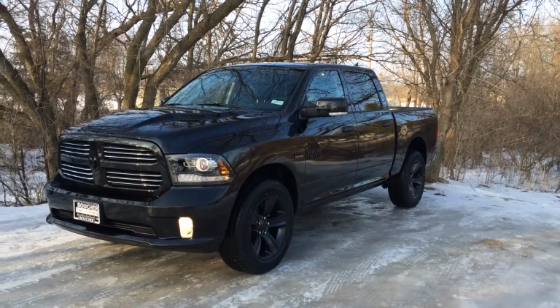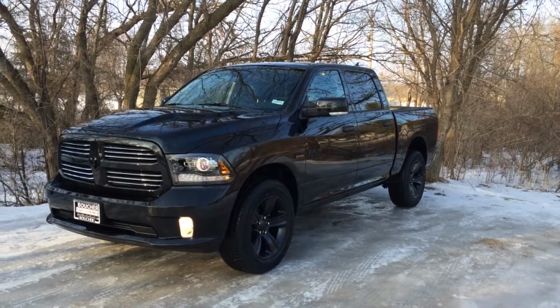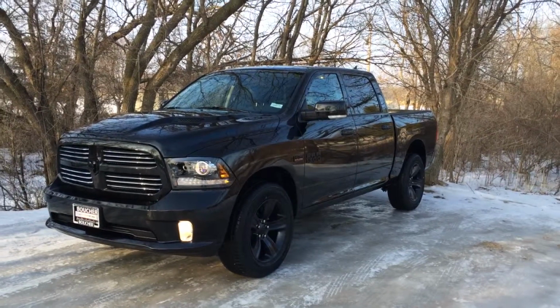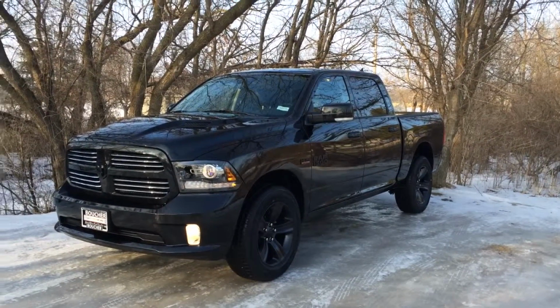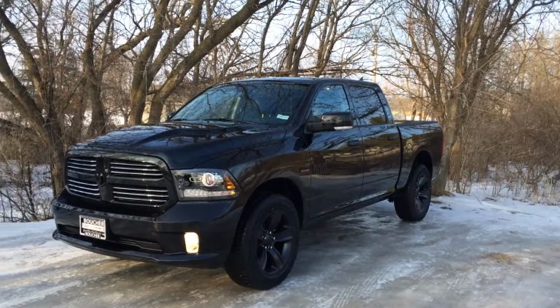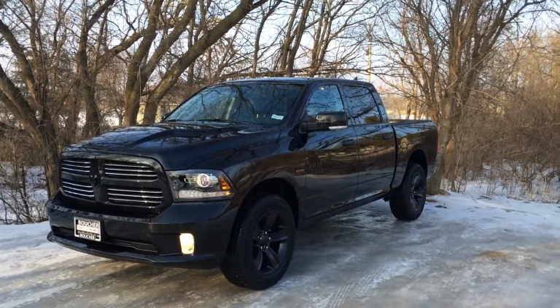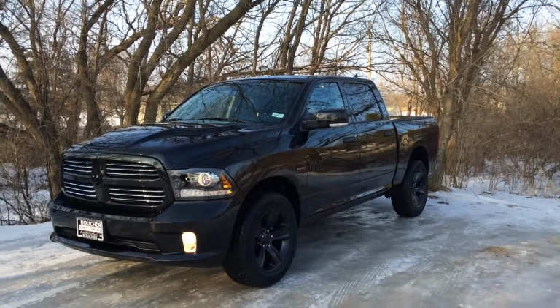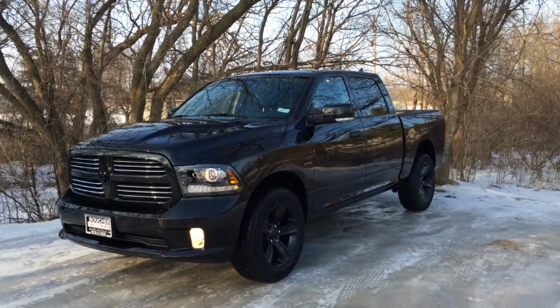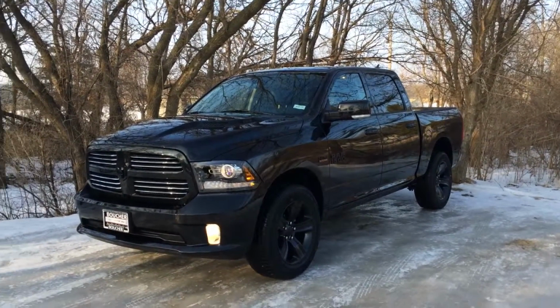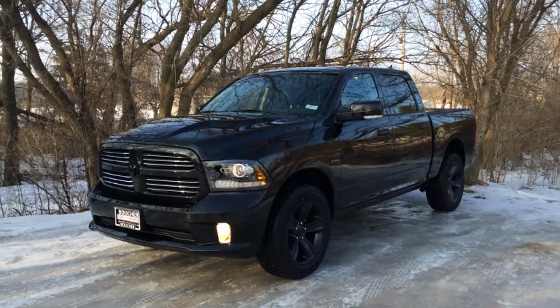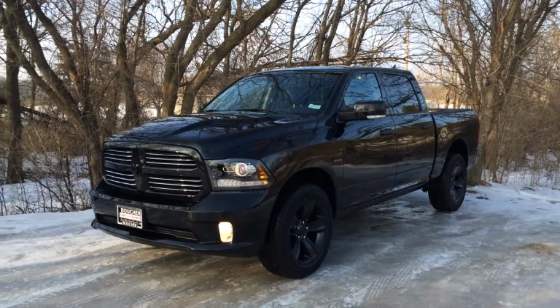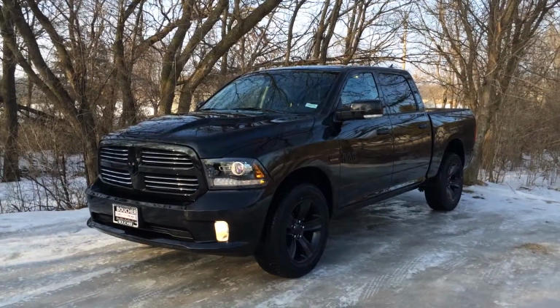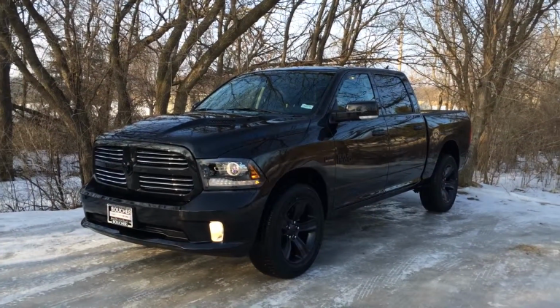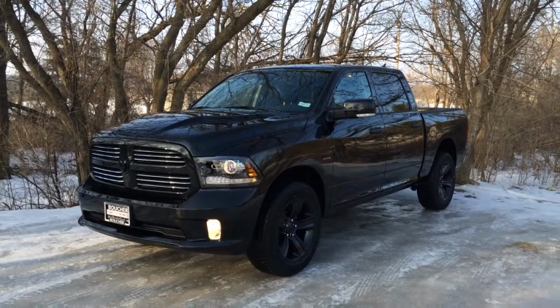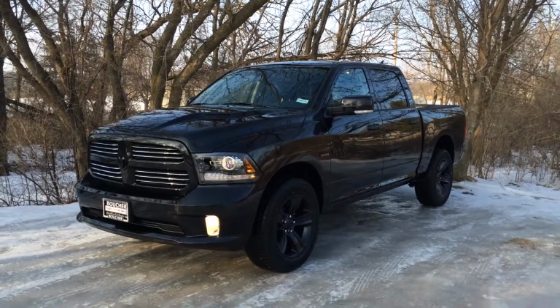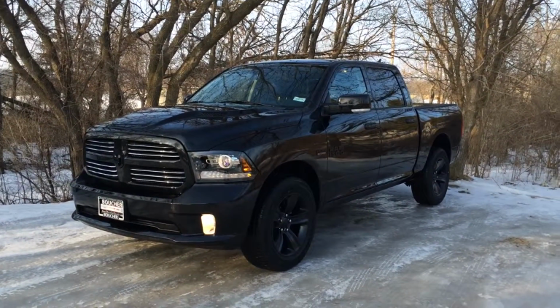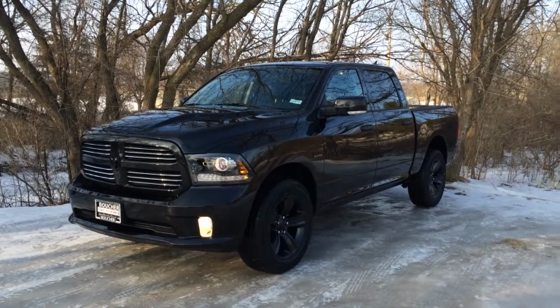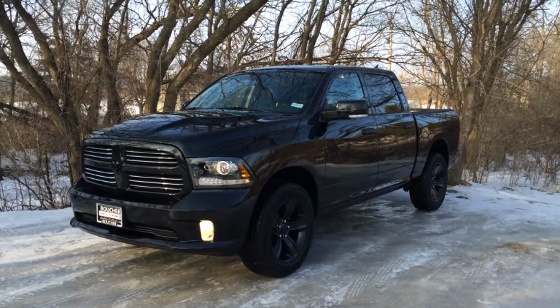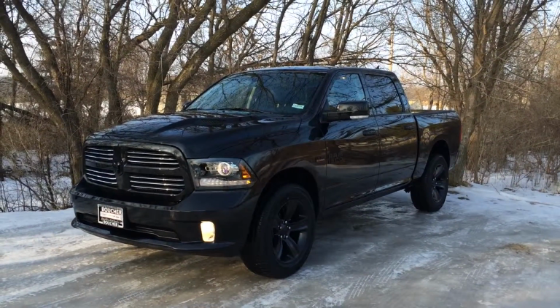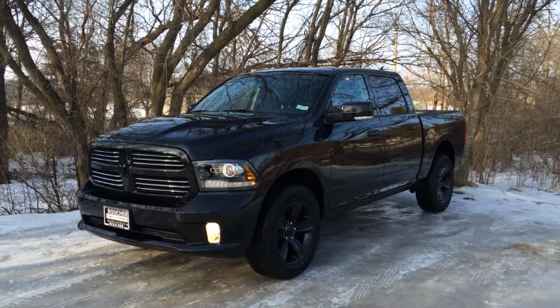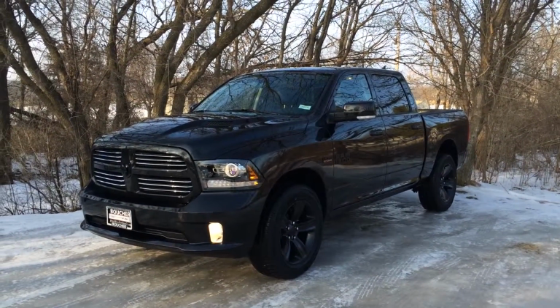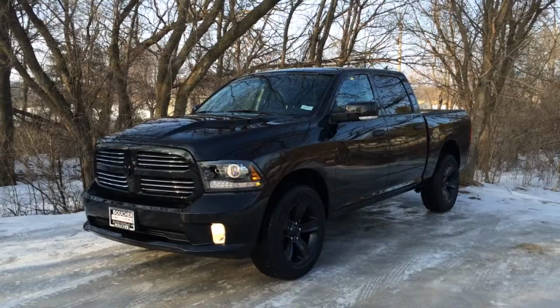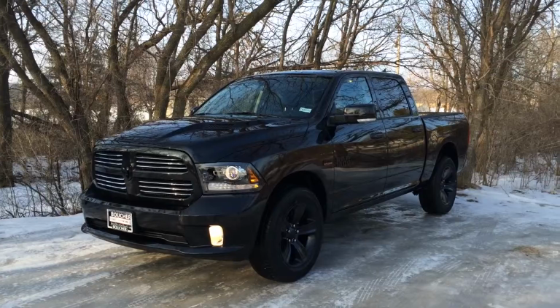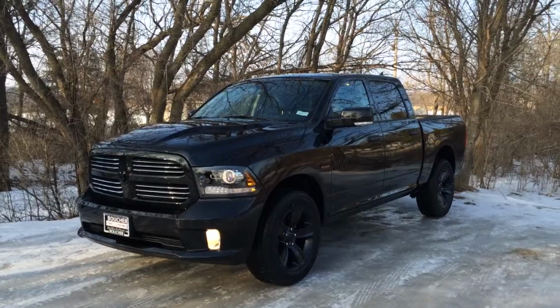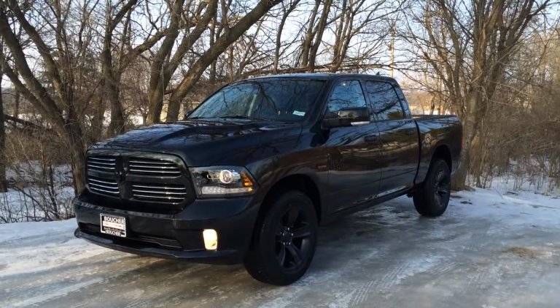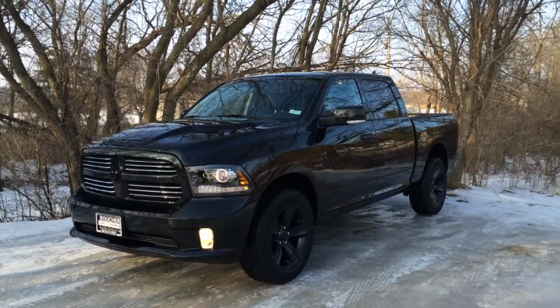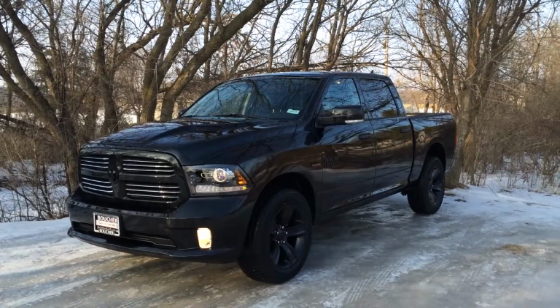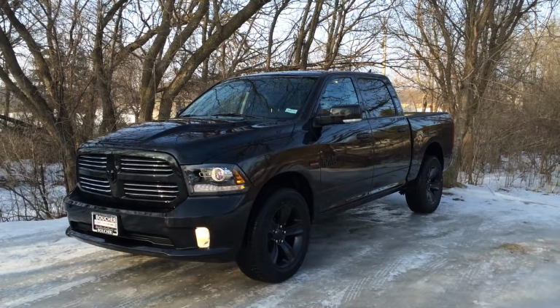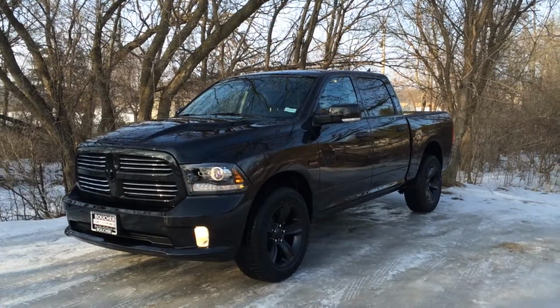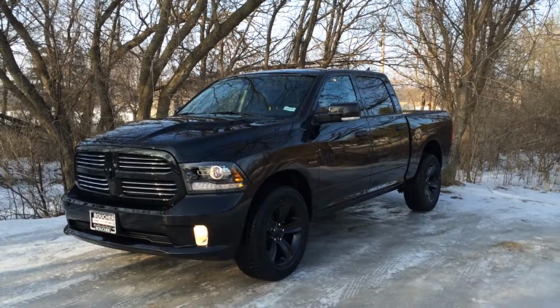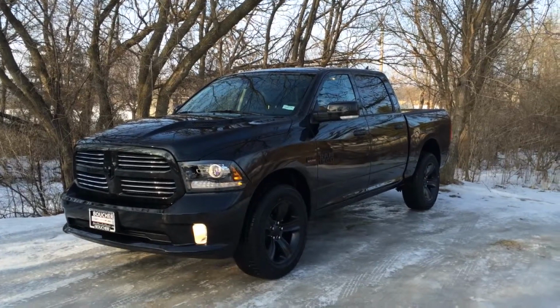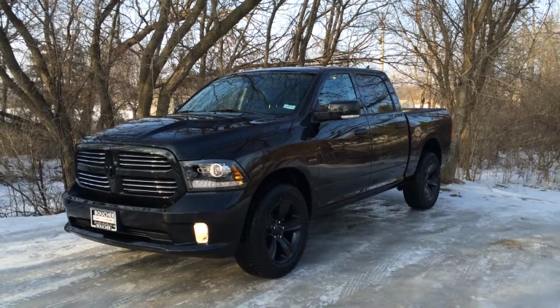Hey Patrick, this is Steven over here at Frank Boucher Dodge. James and I just want to give you a quick look at this Ram Sport that we have here for you.